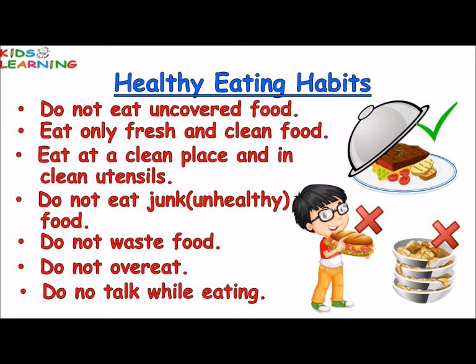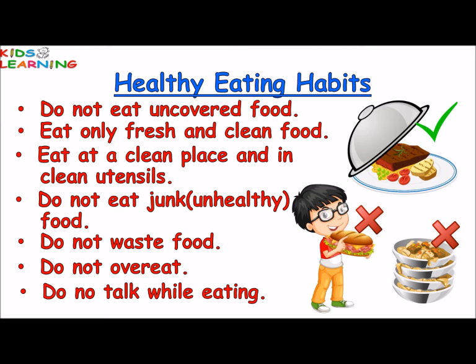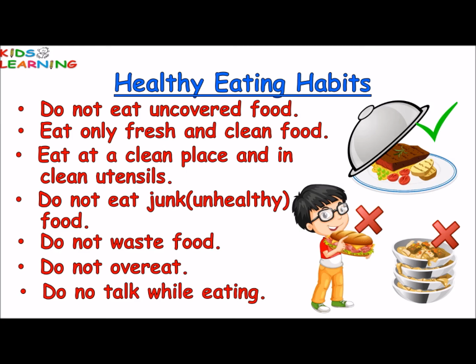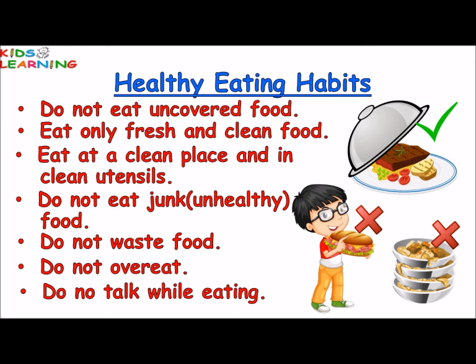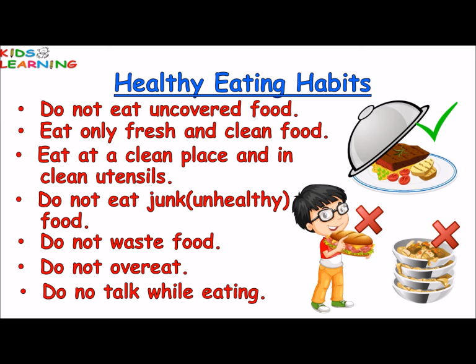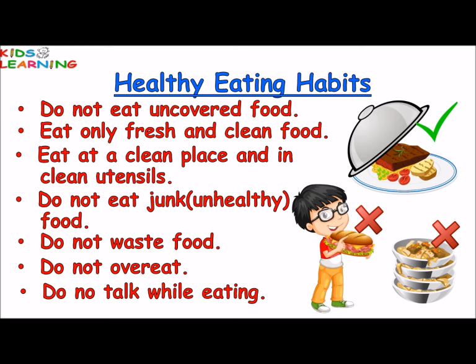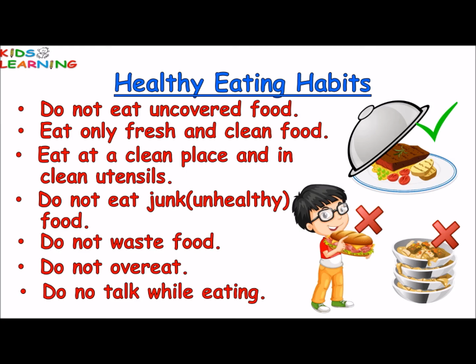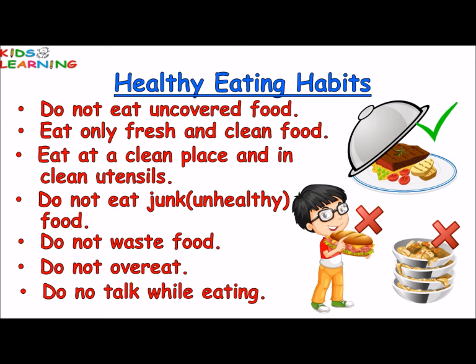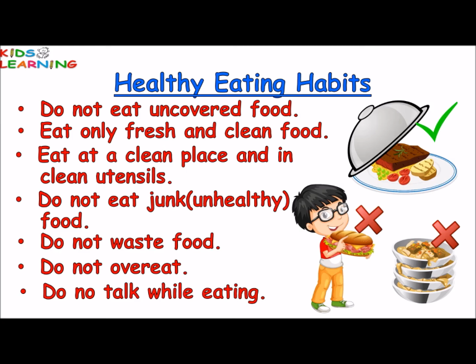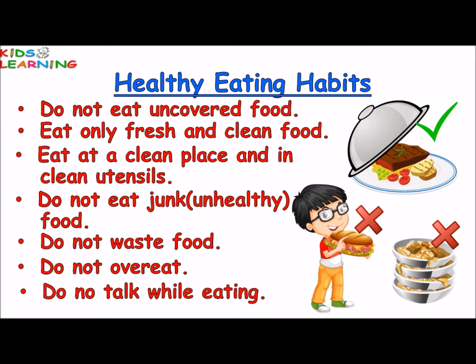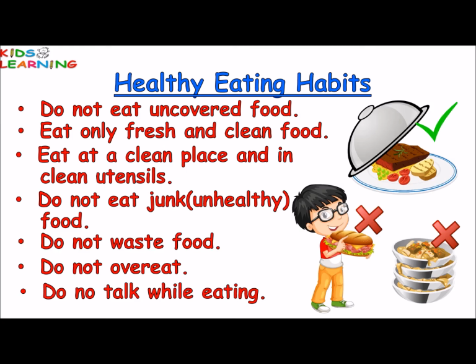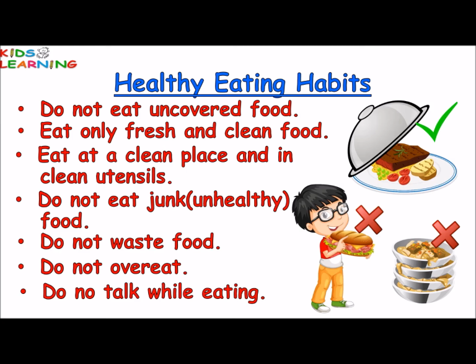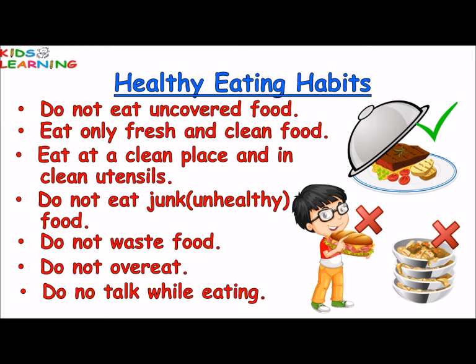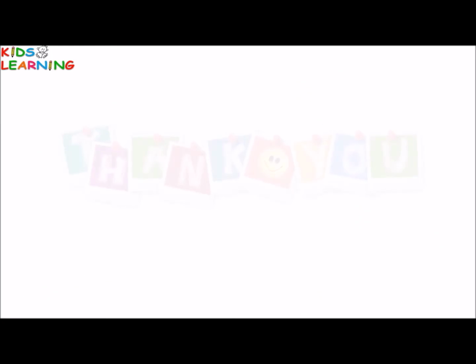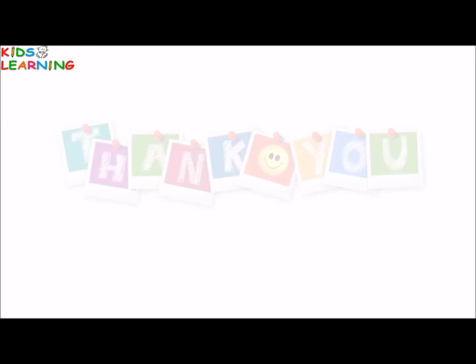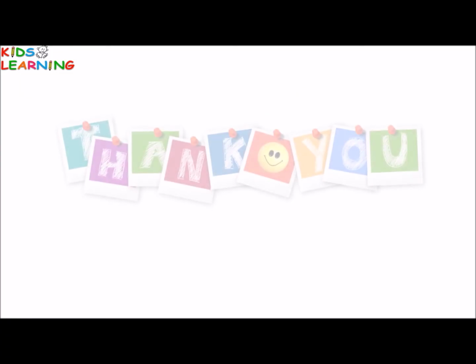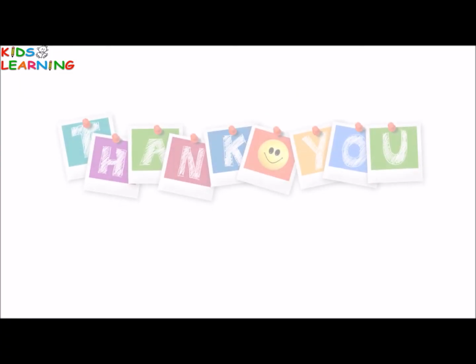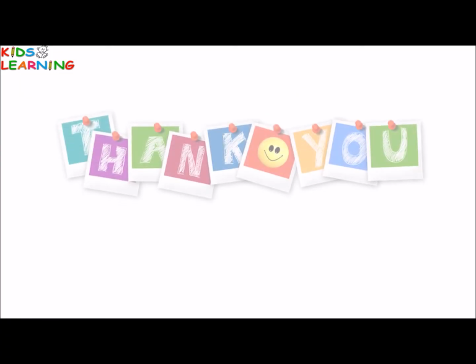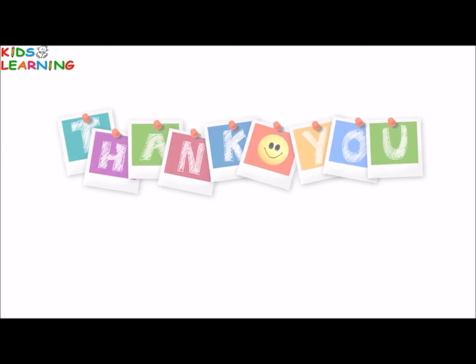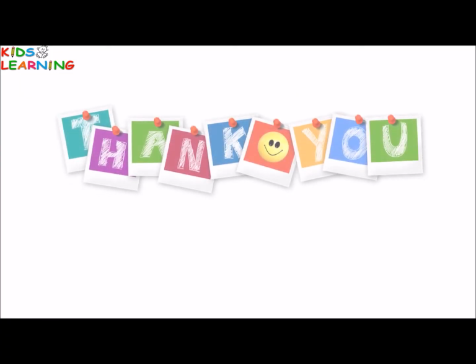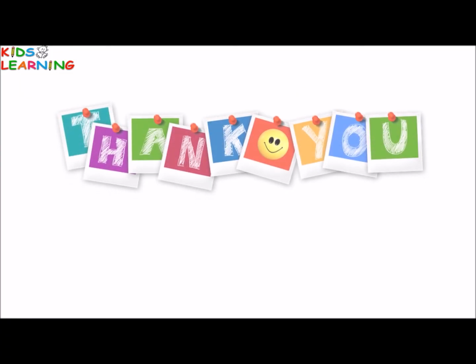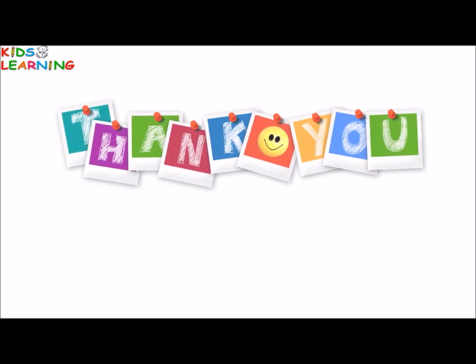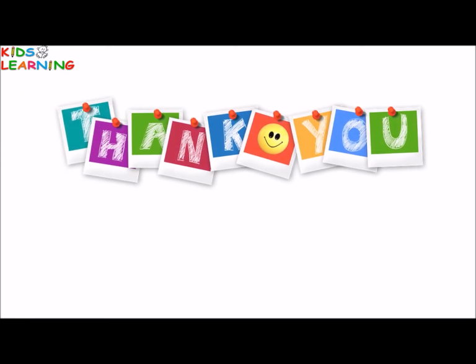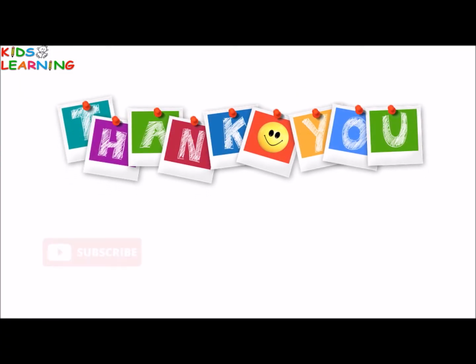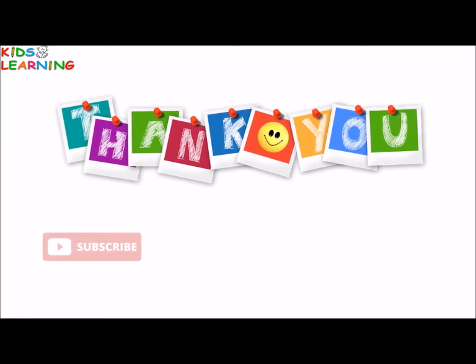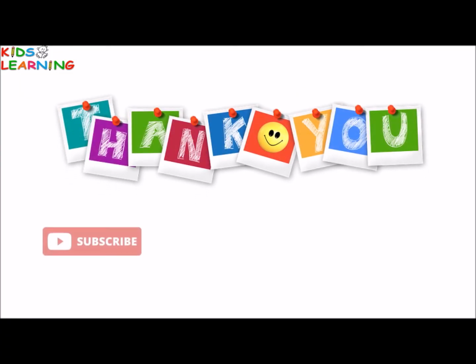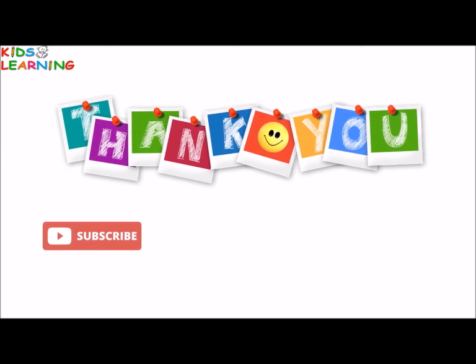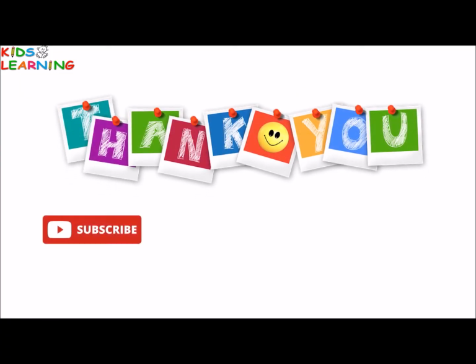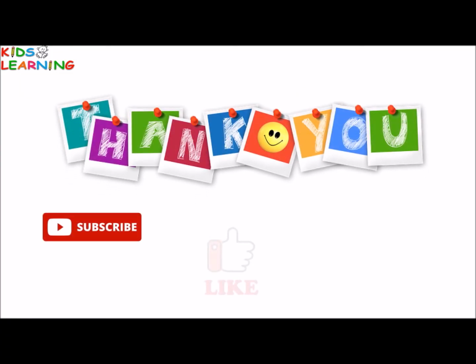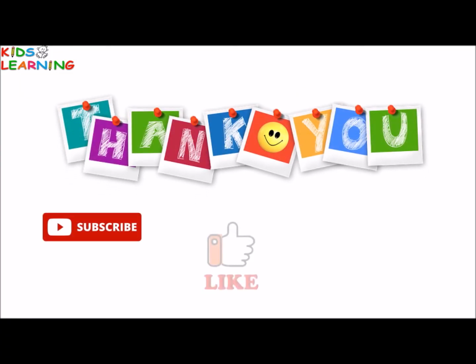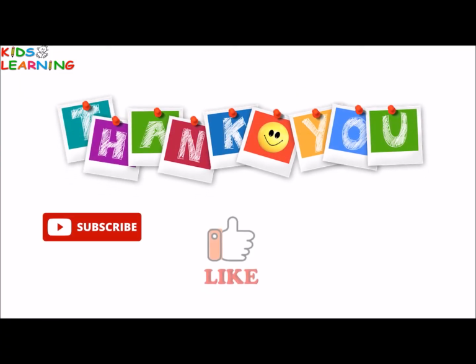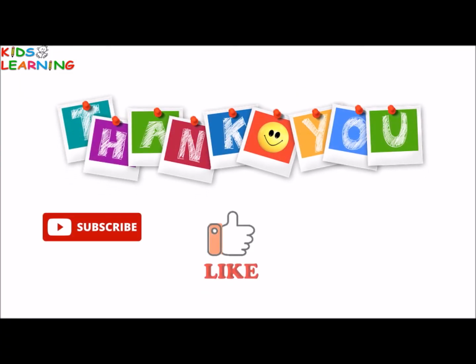Hope you liked the video. Thank you. Please subscribe, like and share.